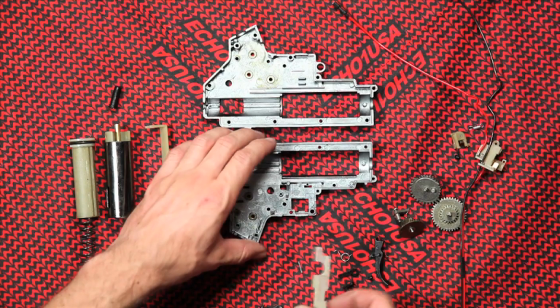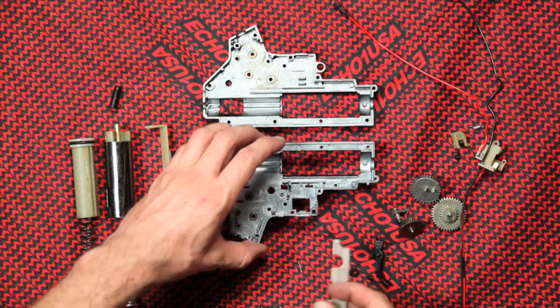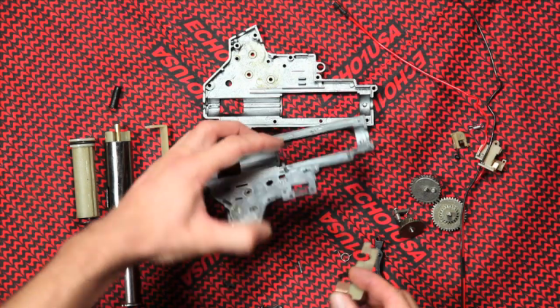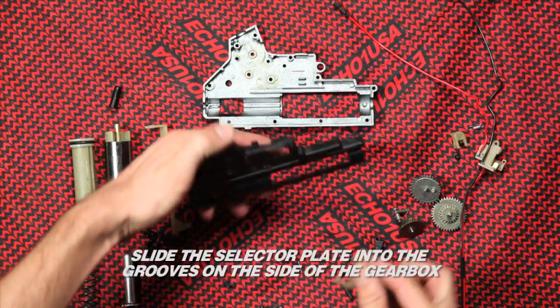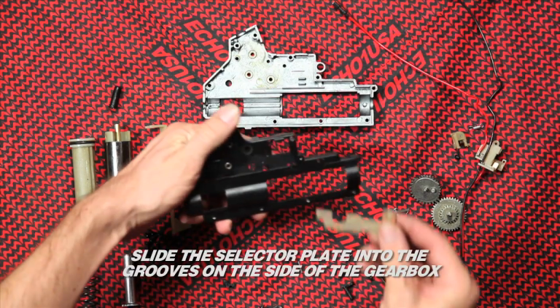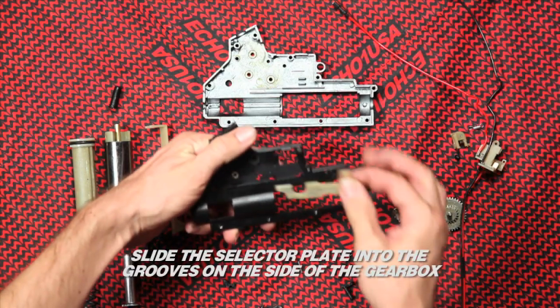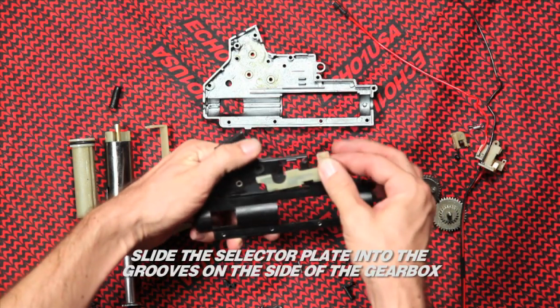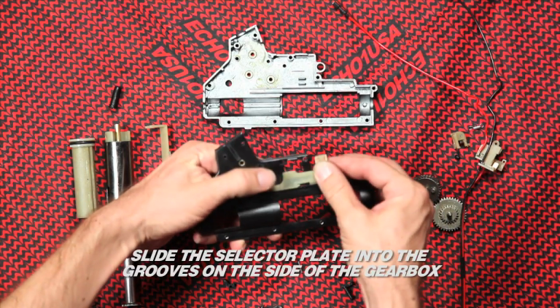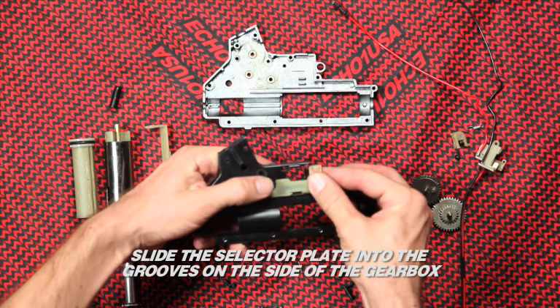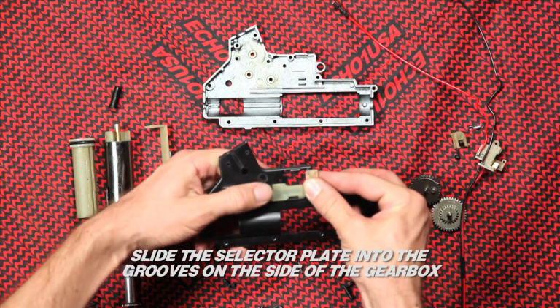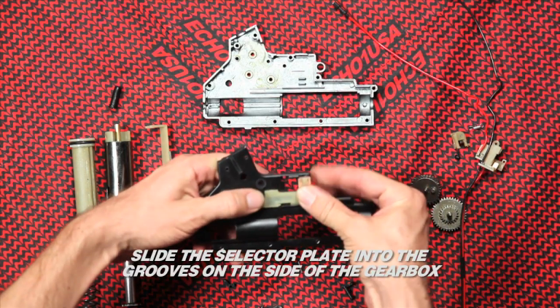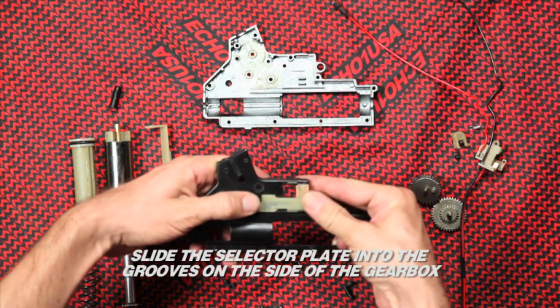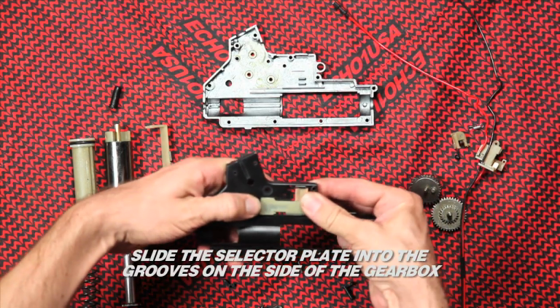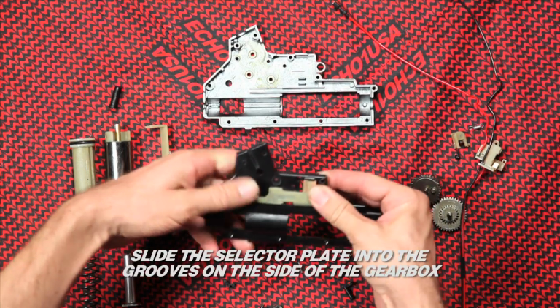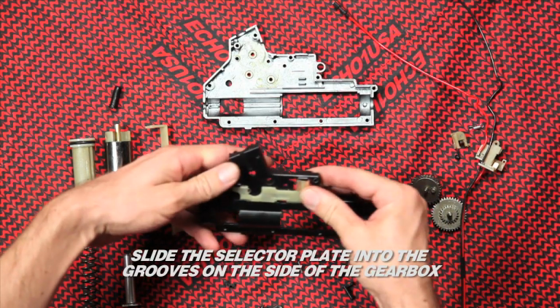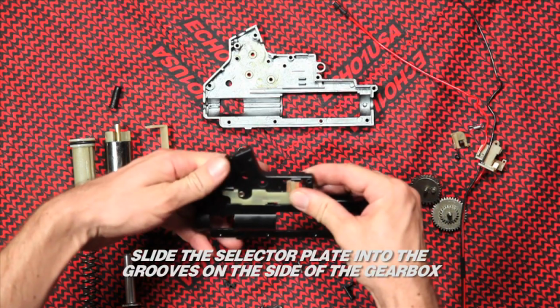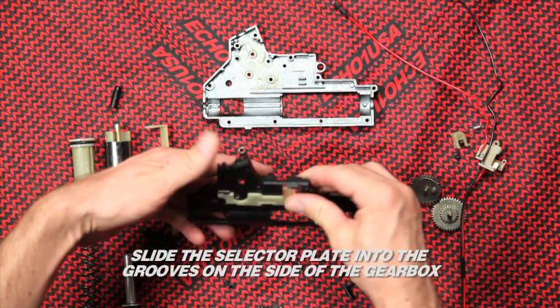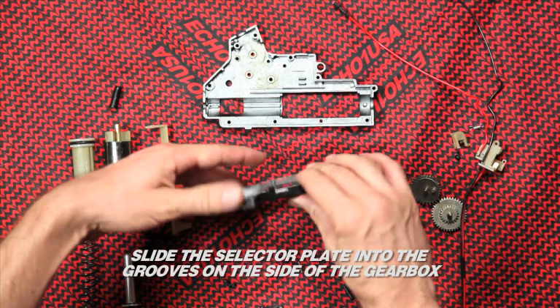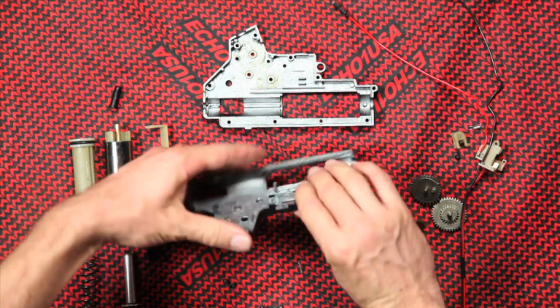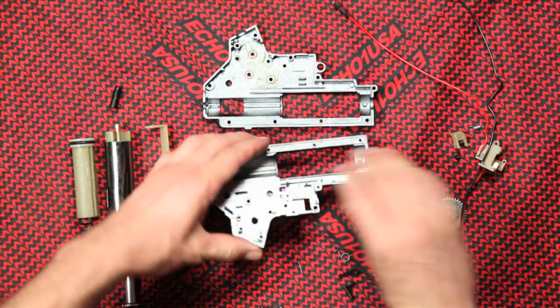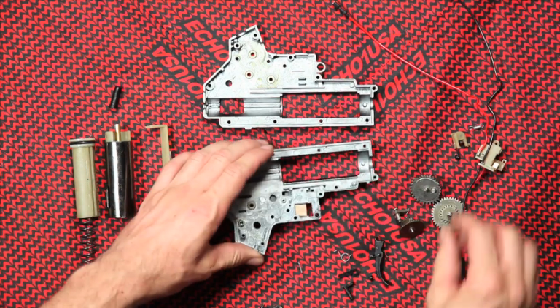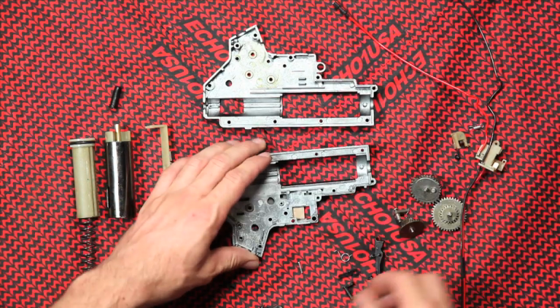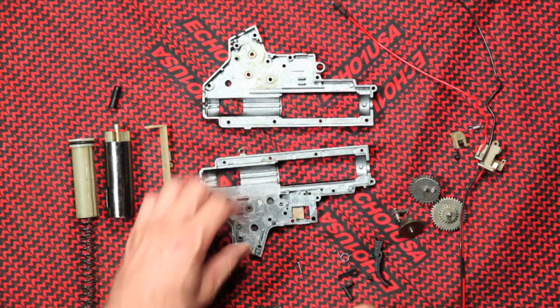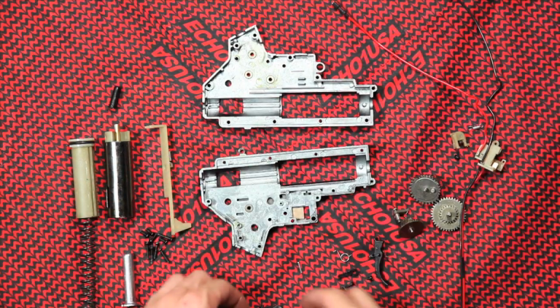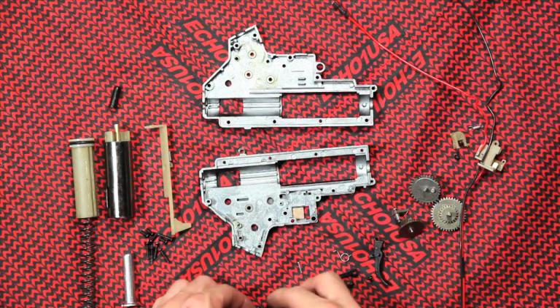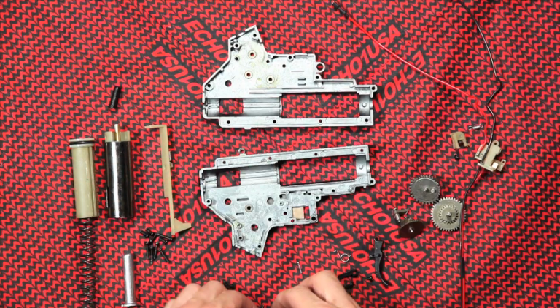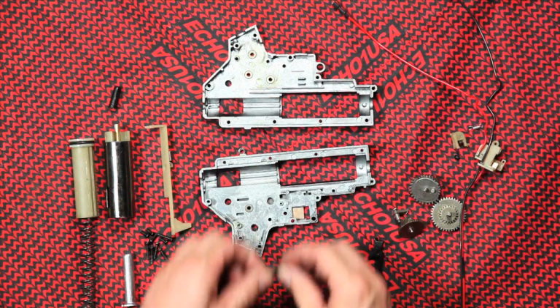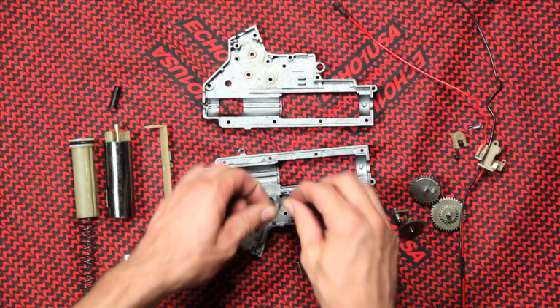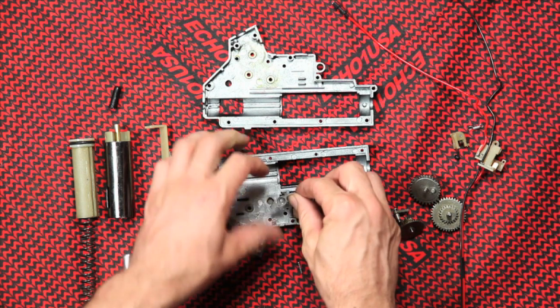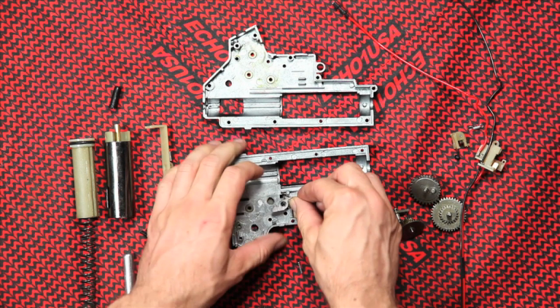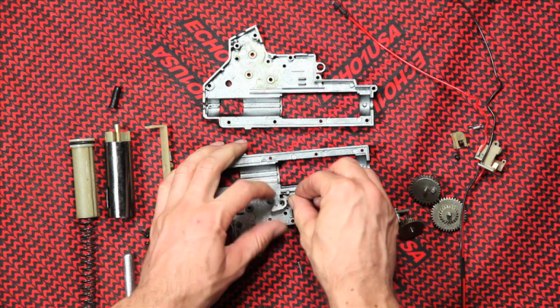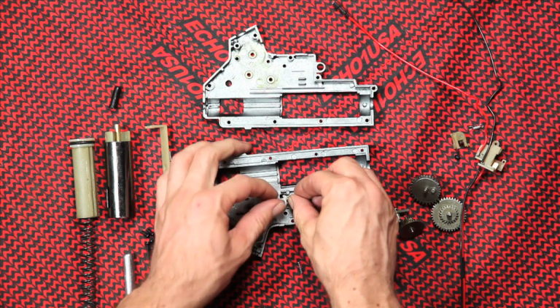Slide the selector plate into the grooves on the side of the gearbox. You want the selector plate to move freely.